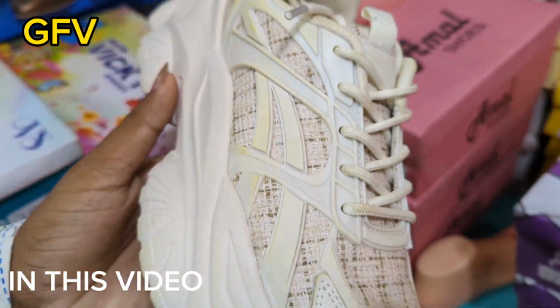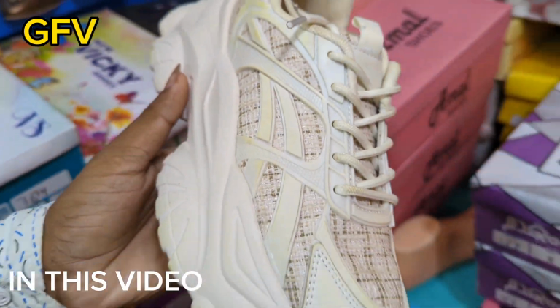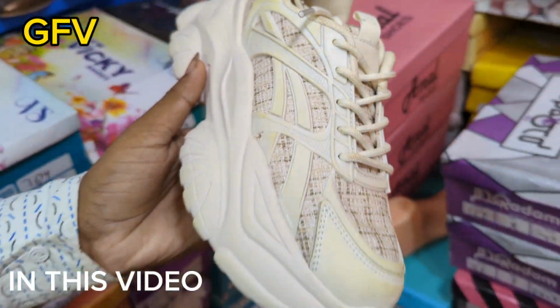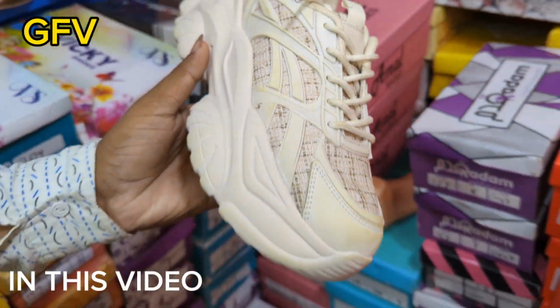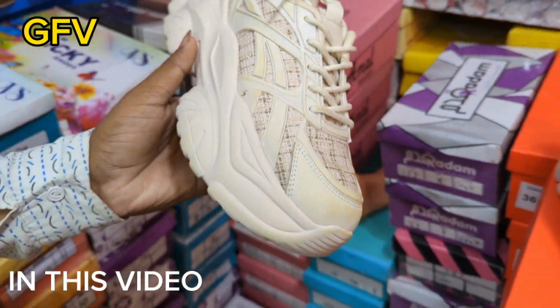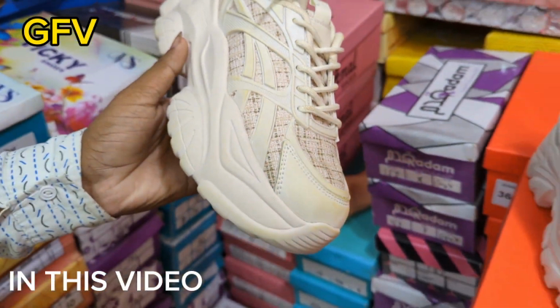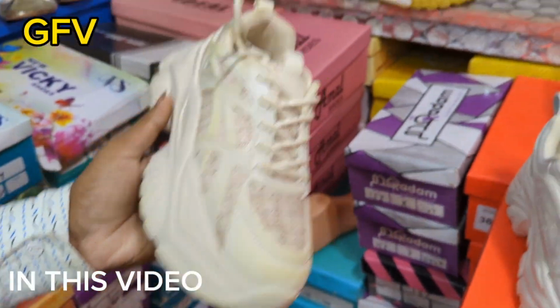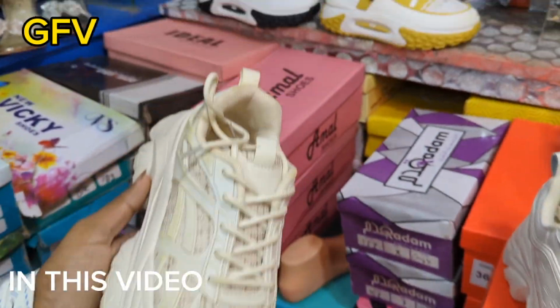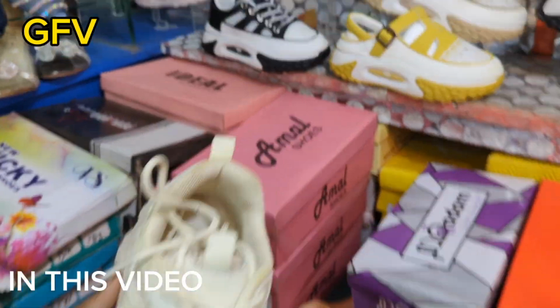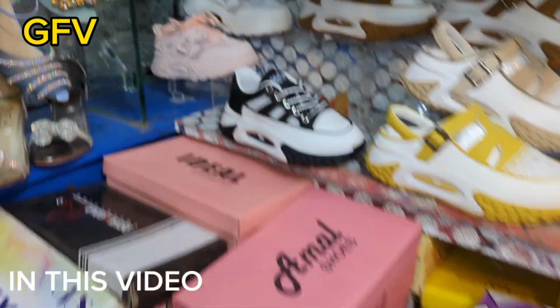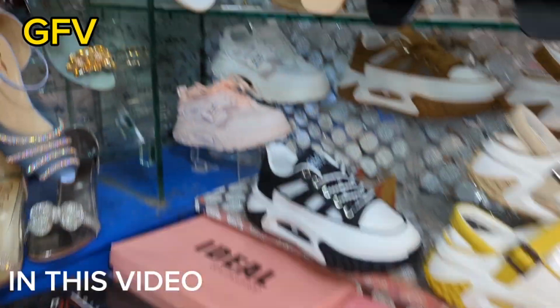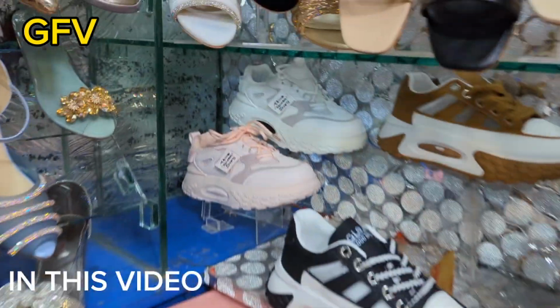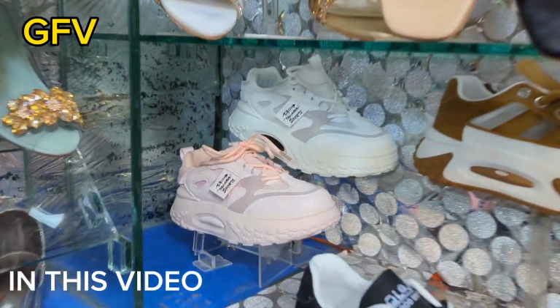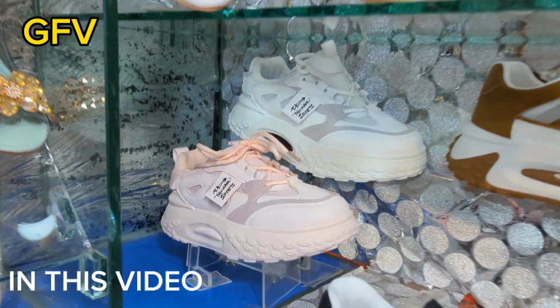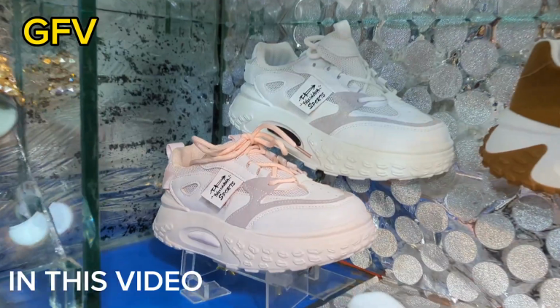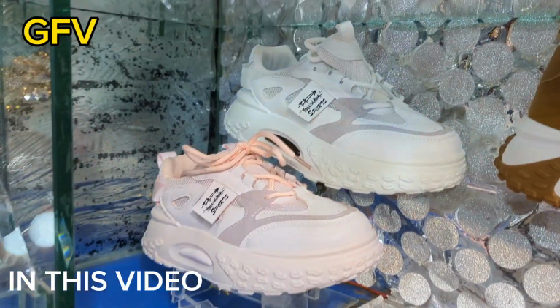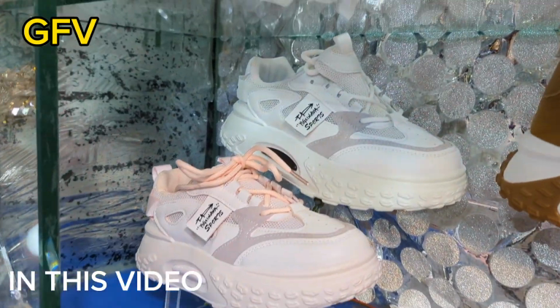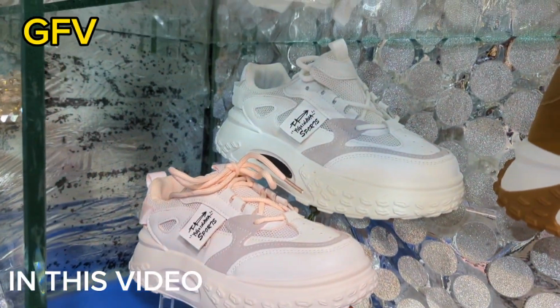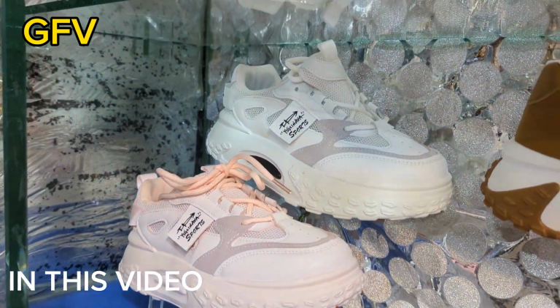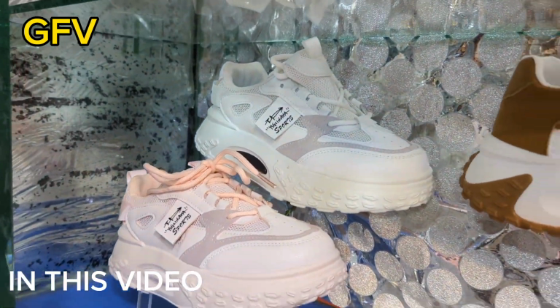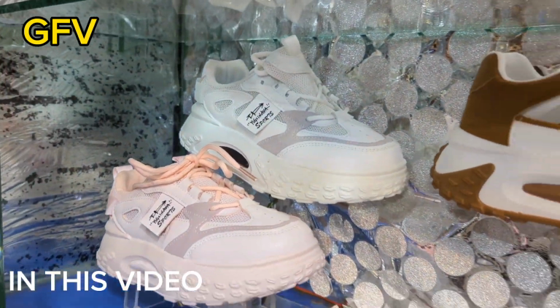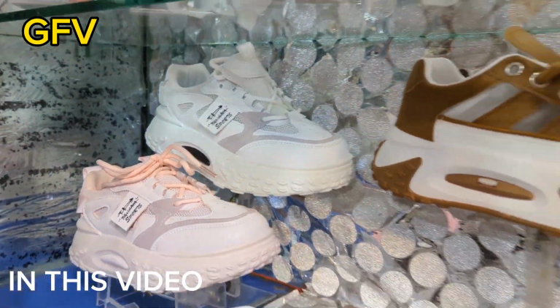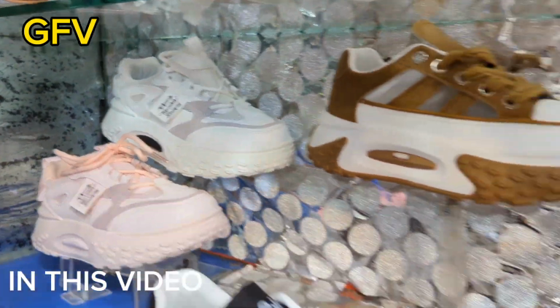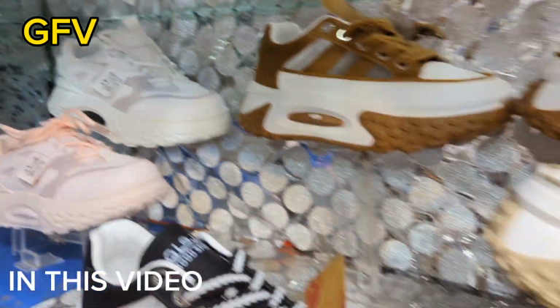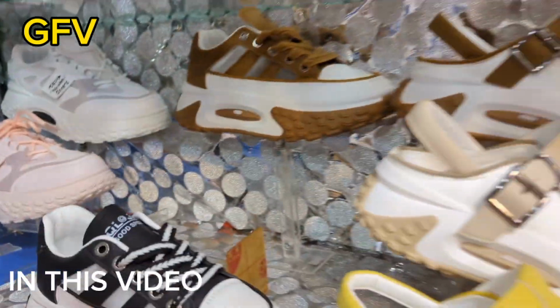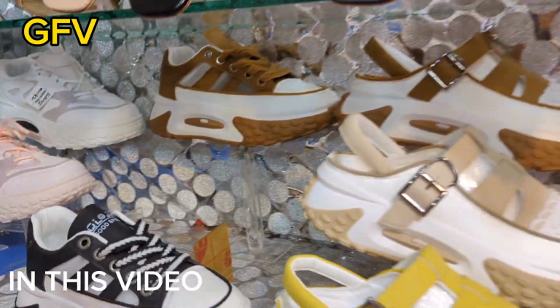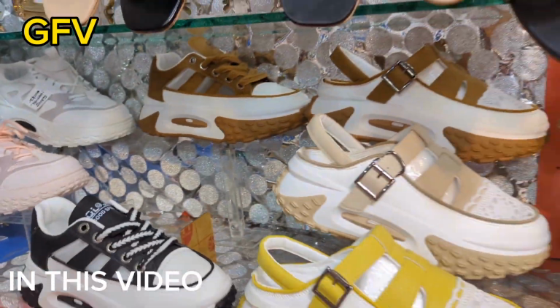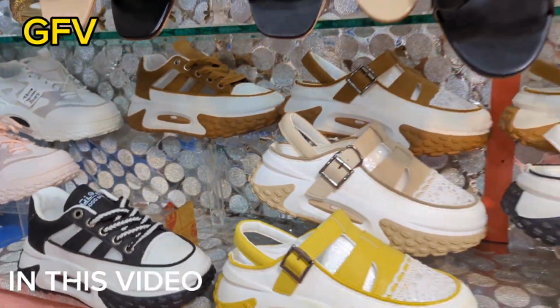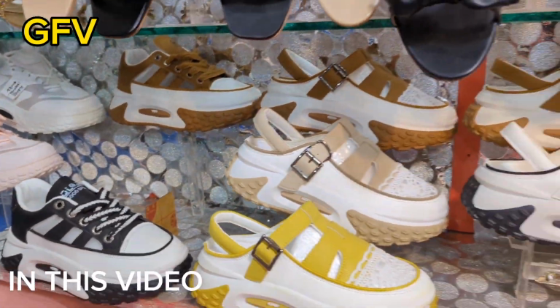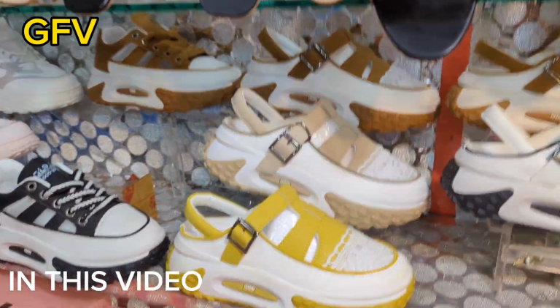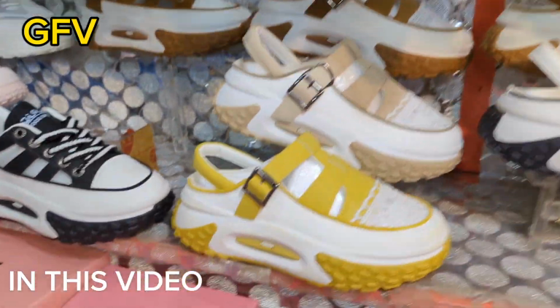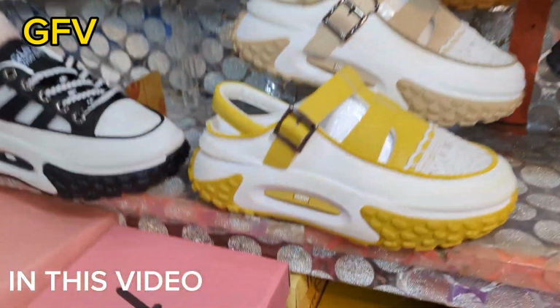This is from China. This is also the color — it has 3 colors available.